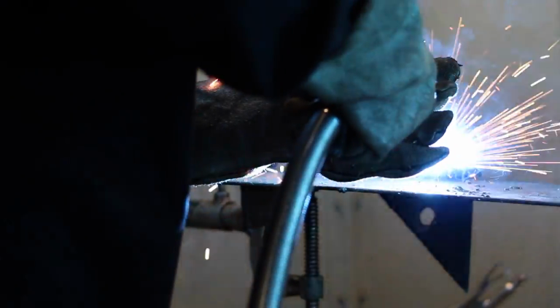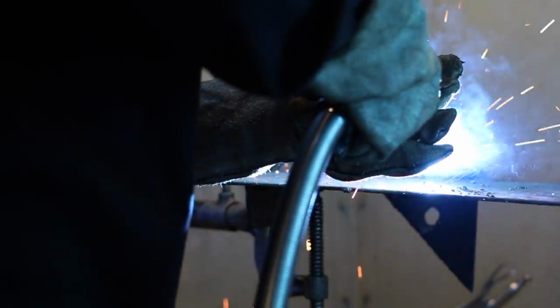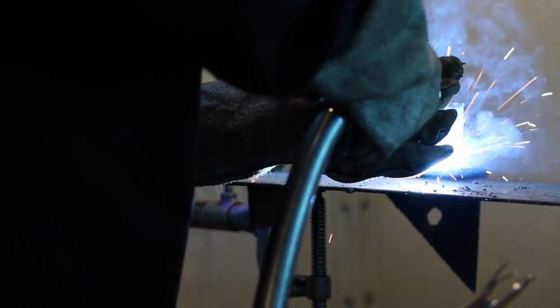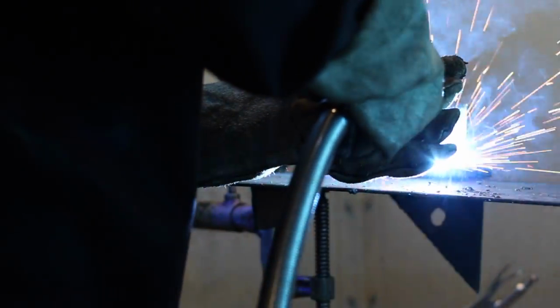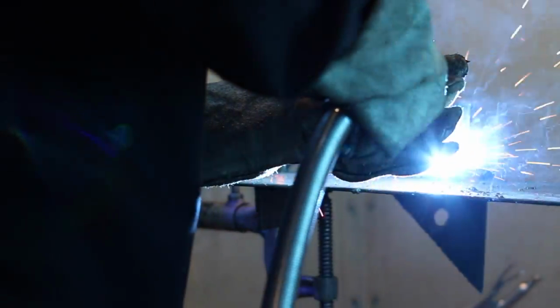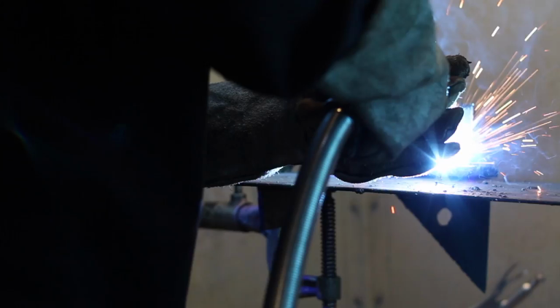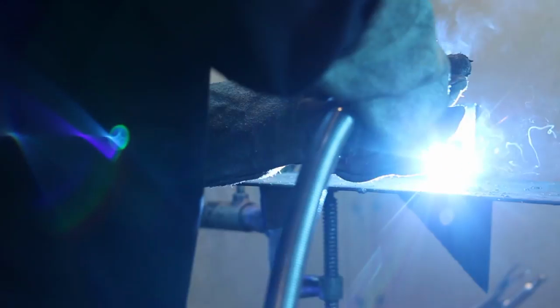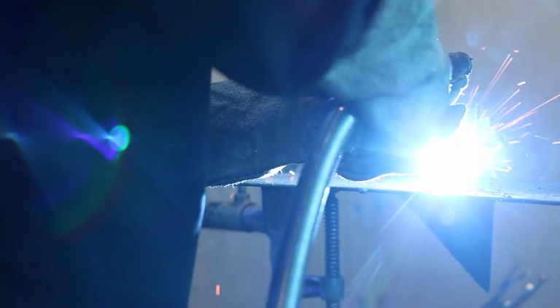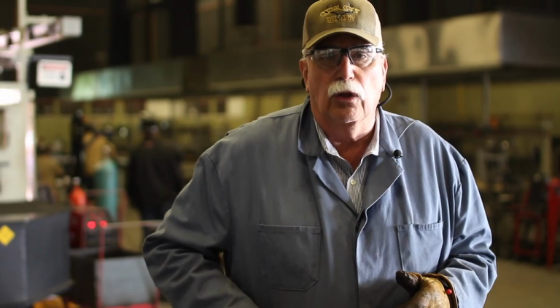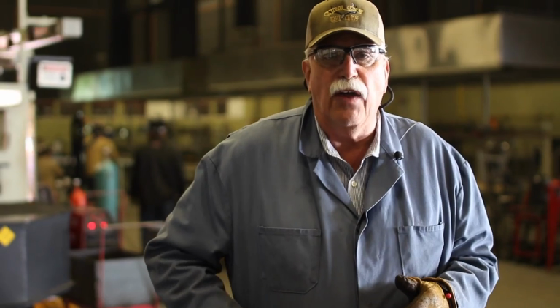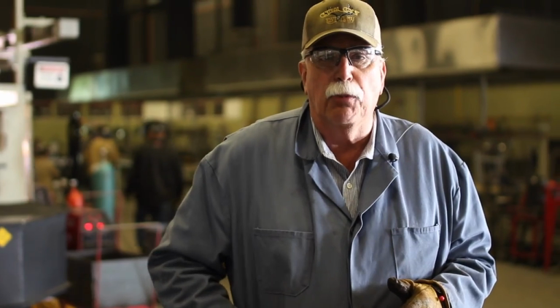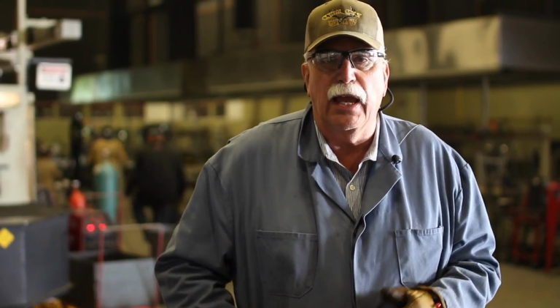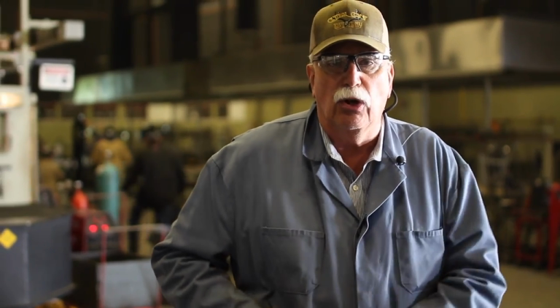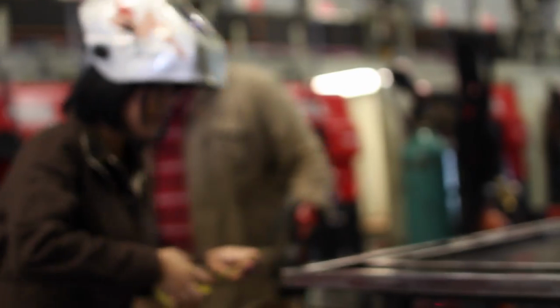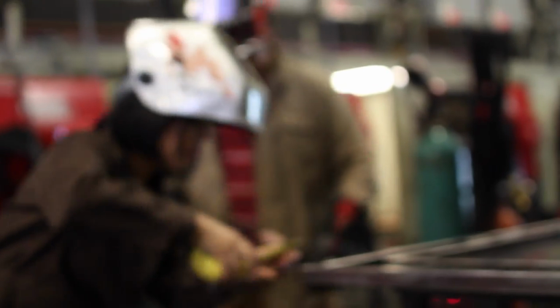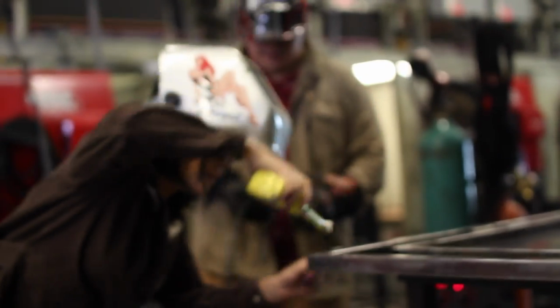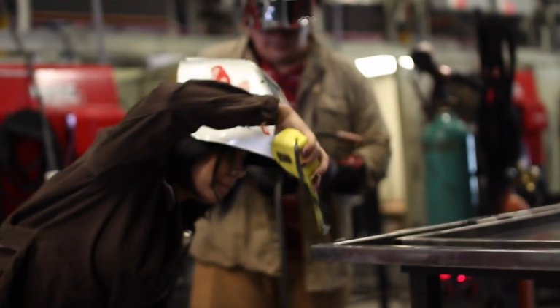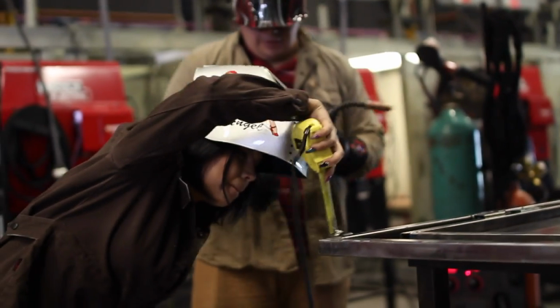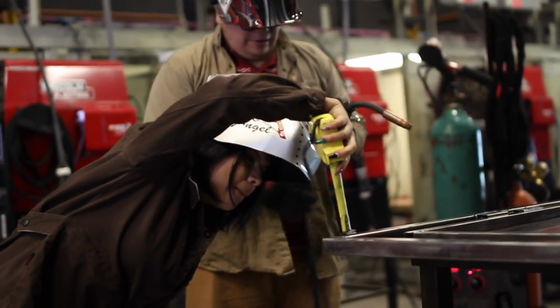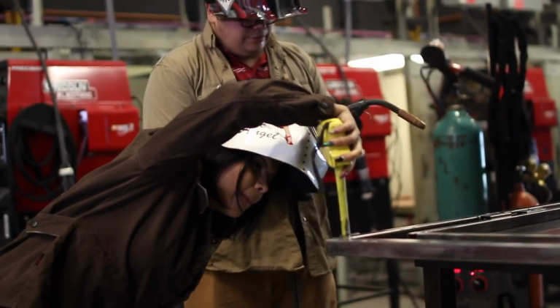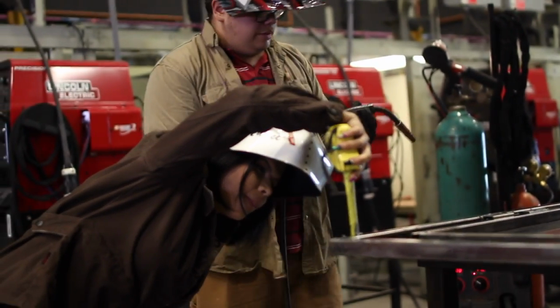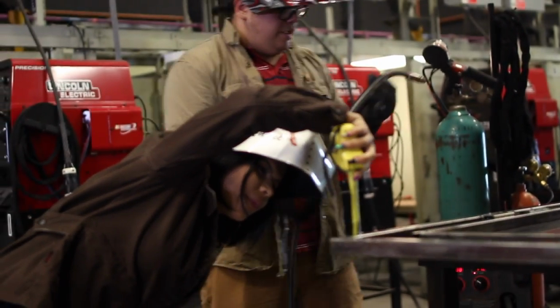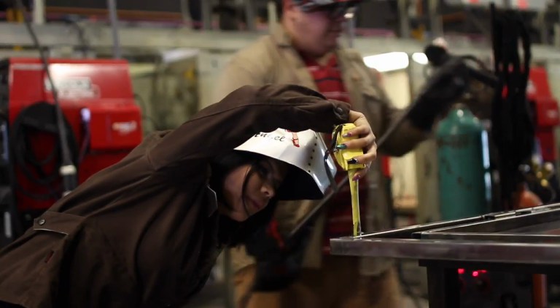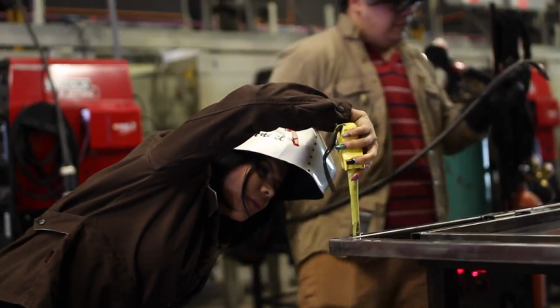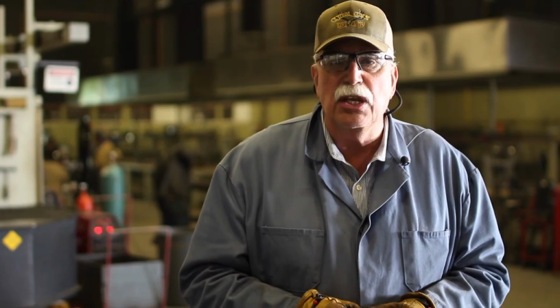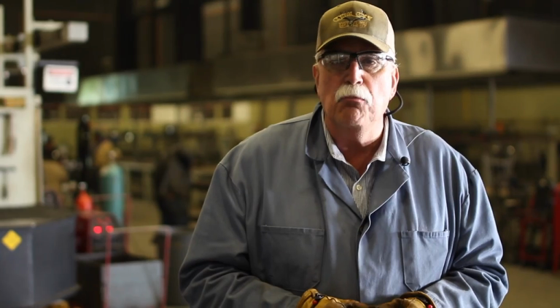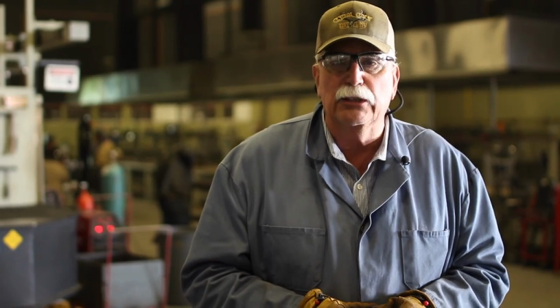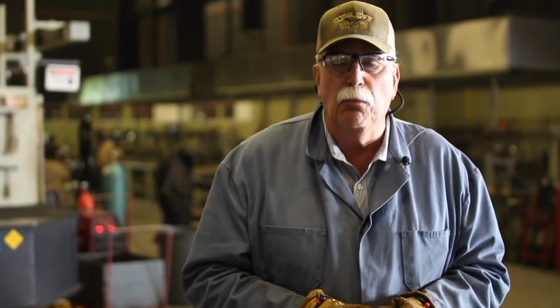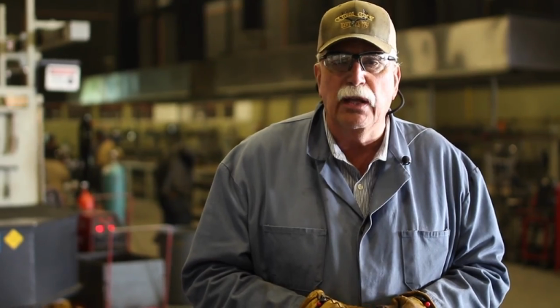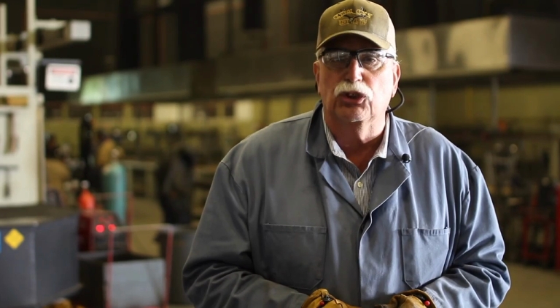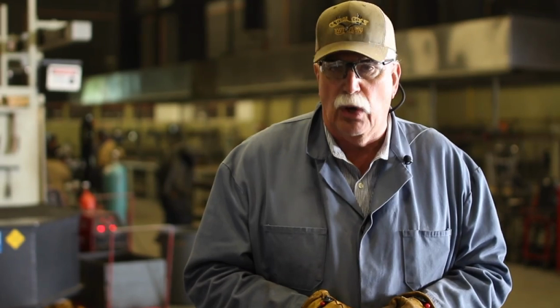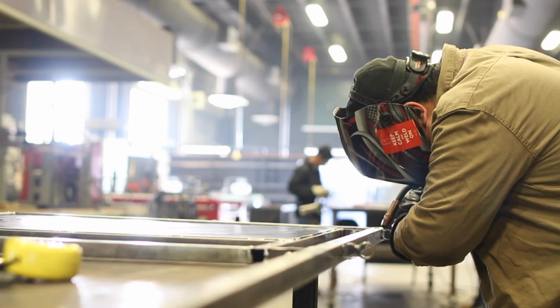The main tool of a welder fabricator is a tape measure, because accuracy and measurement is critical.